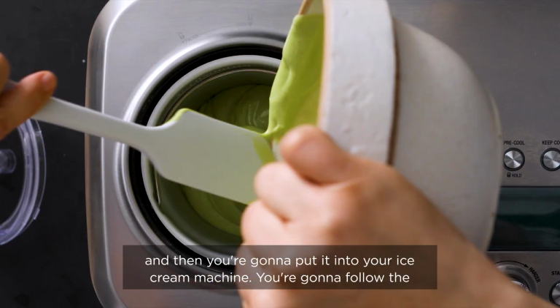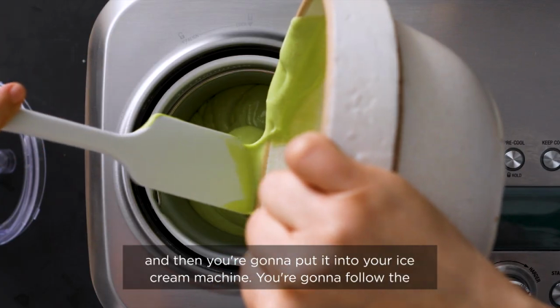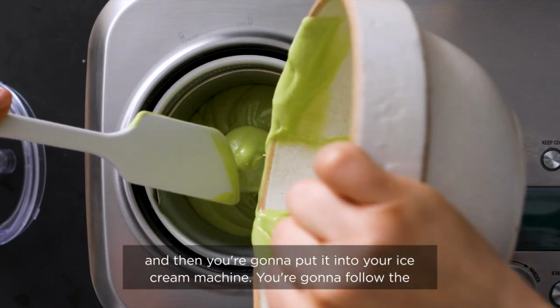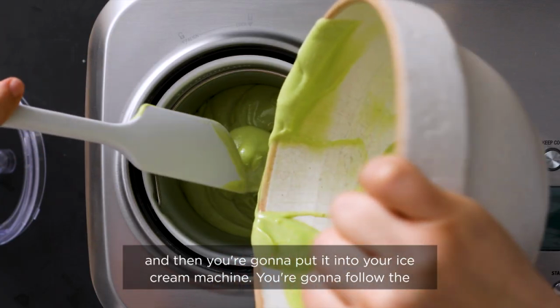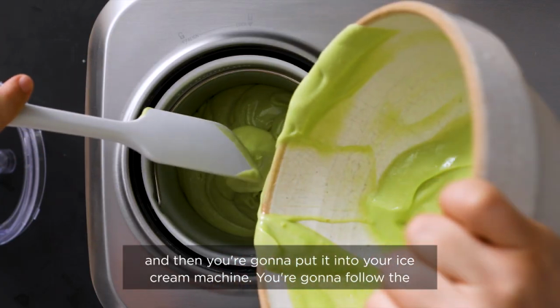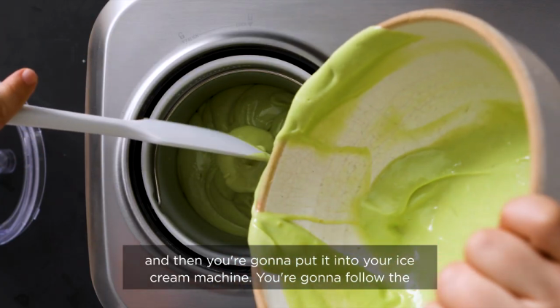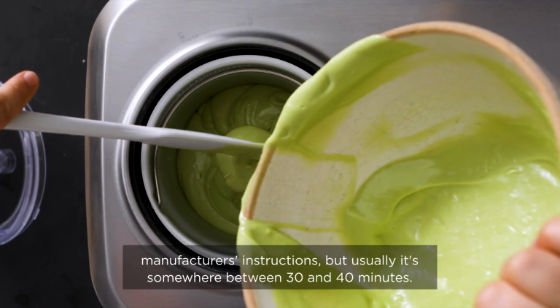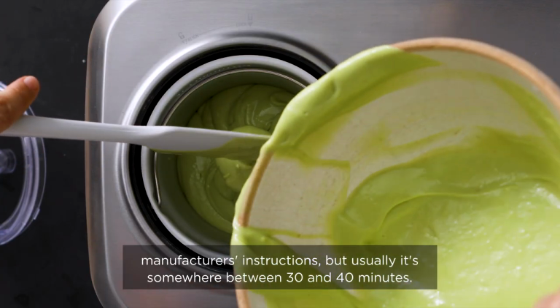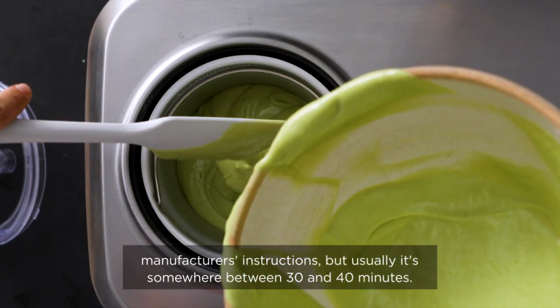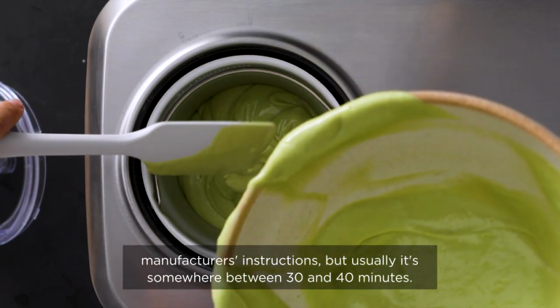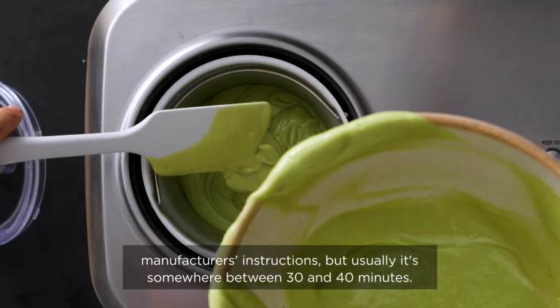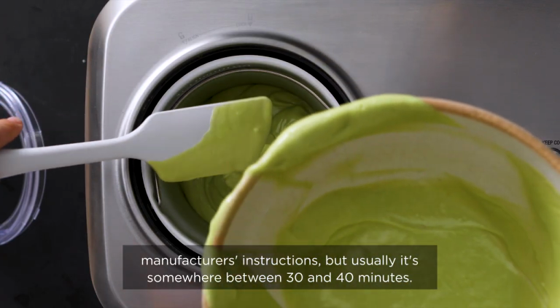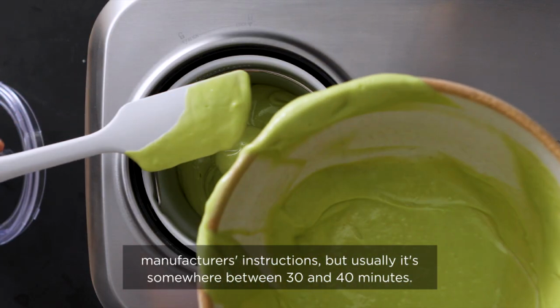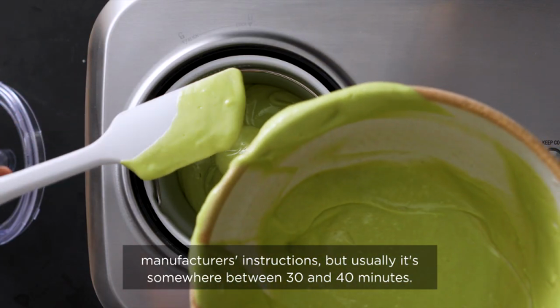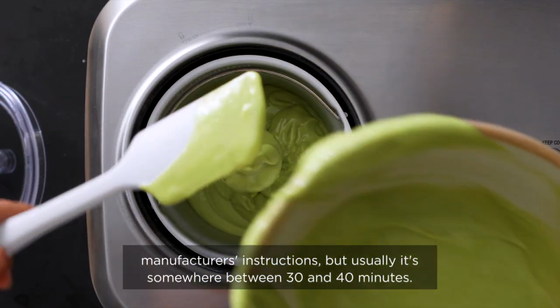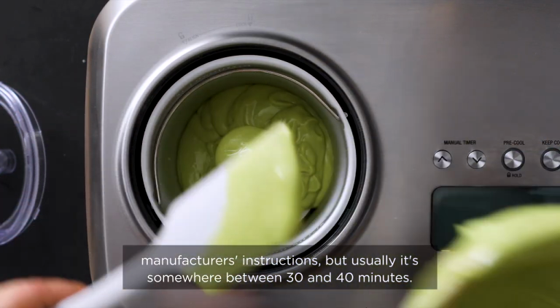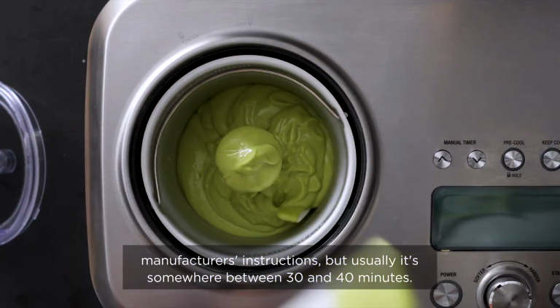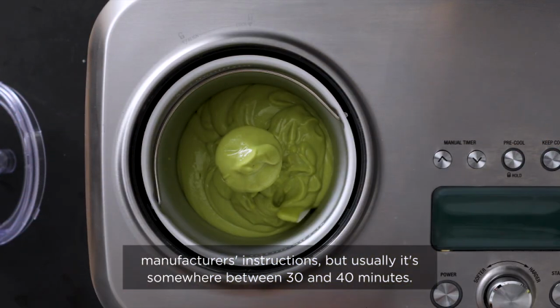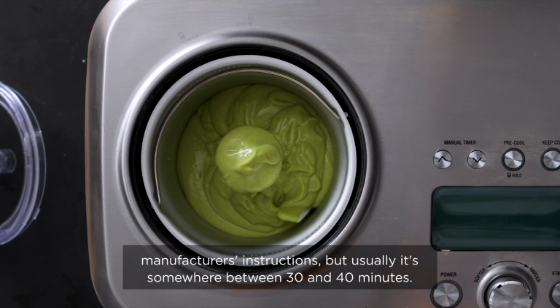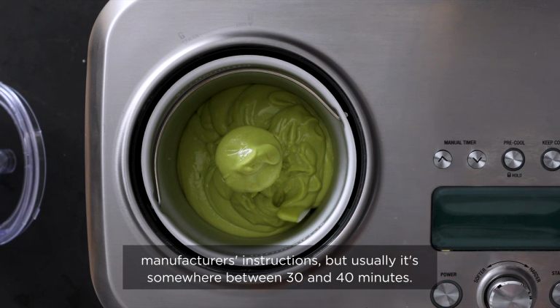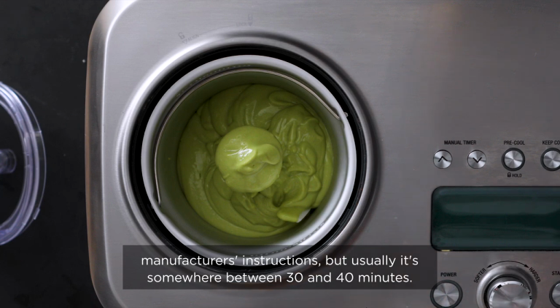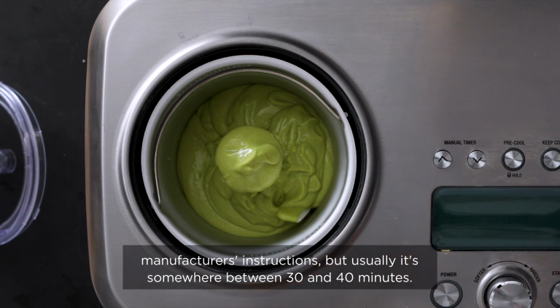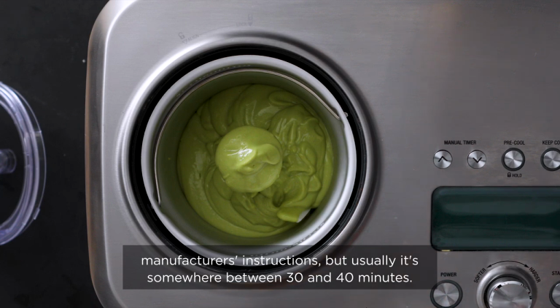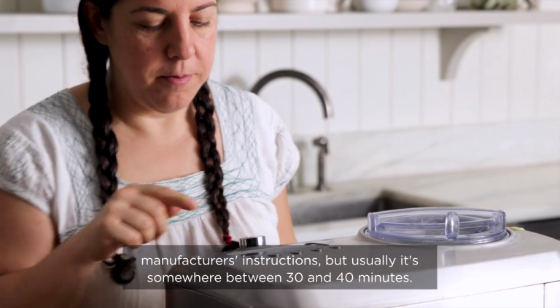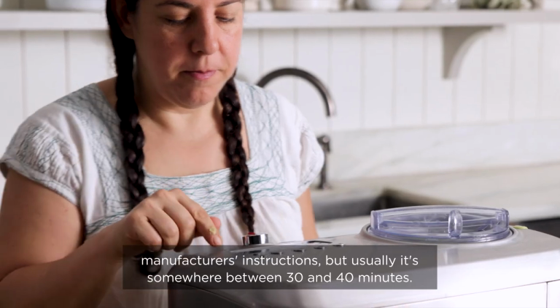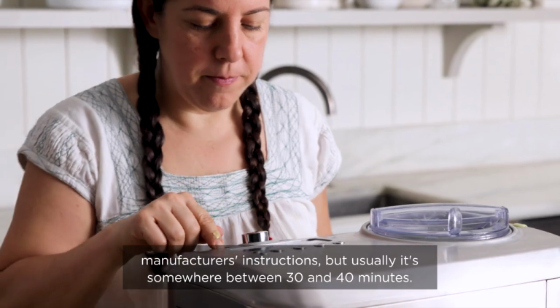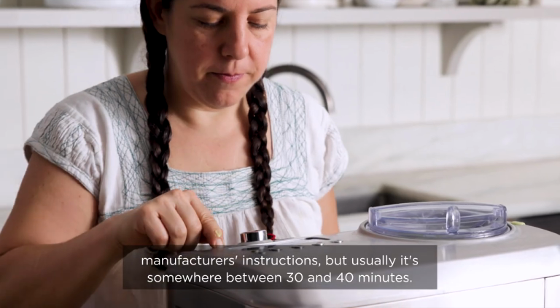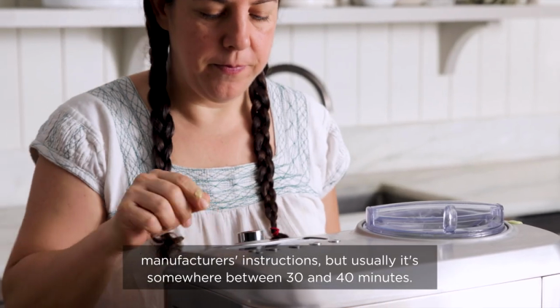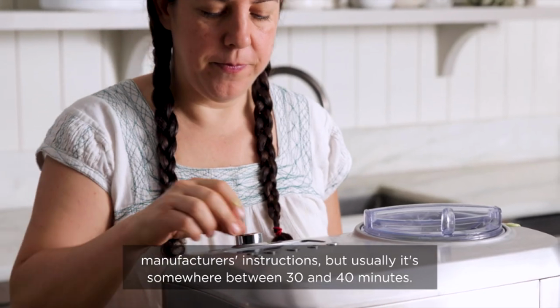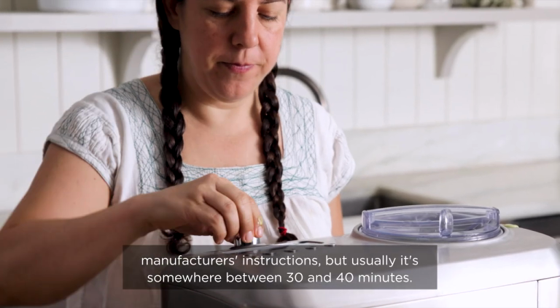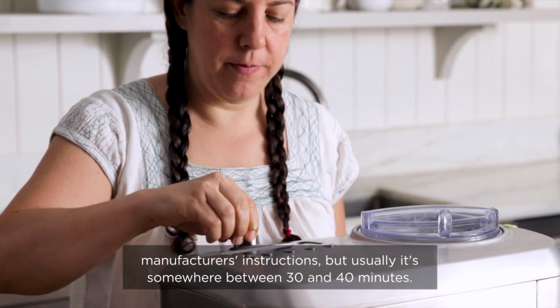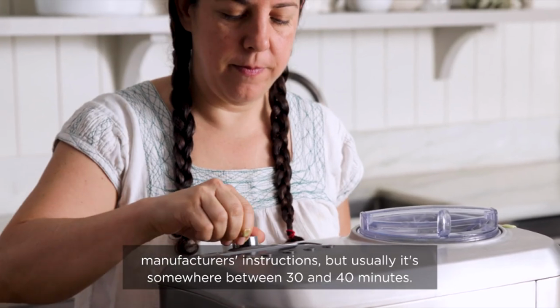Follow the manufacturer's instructions, but usually it's somewhere between 30 and 40 minutes.